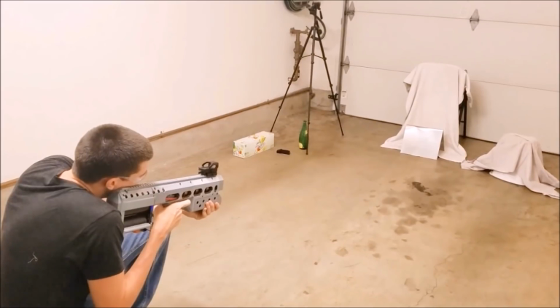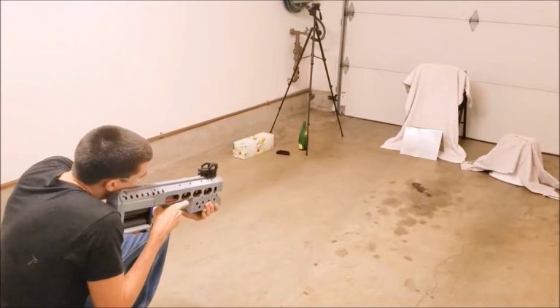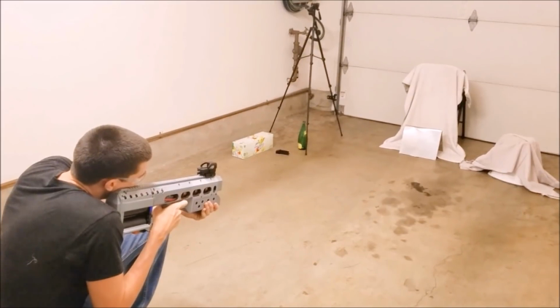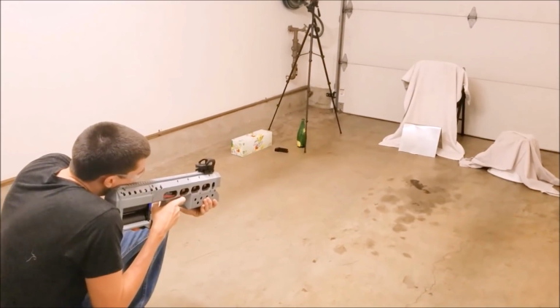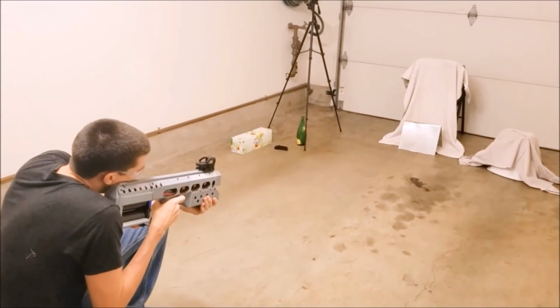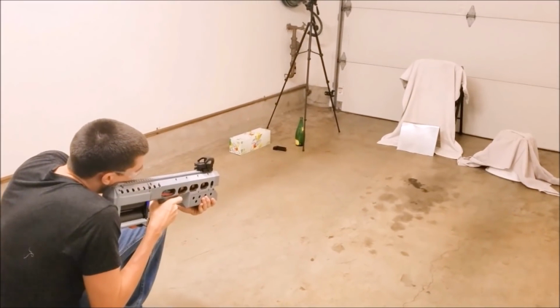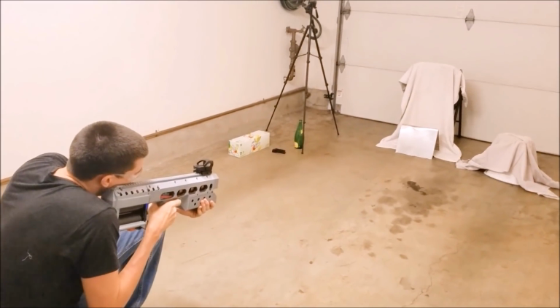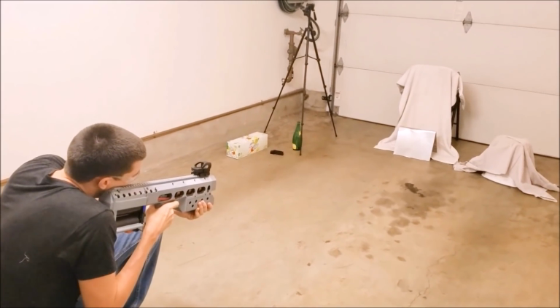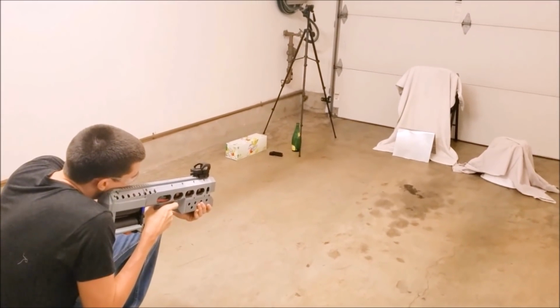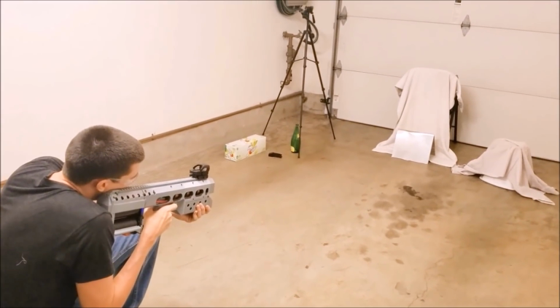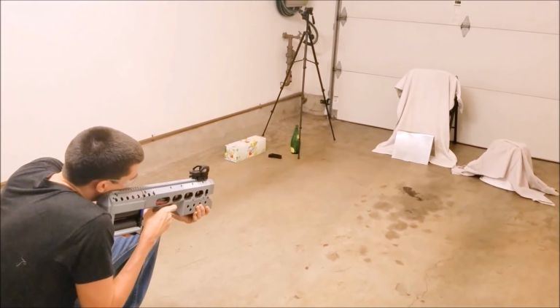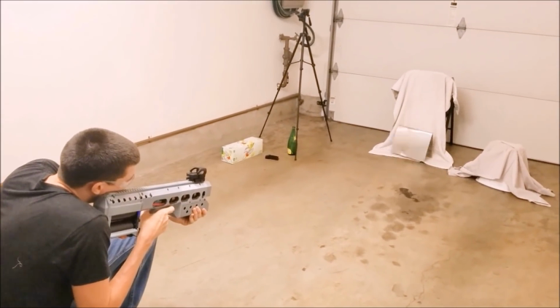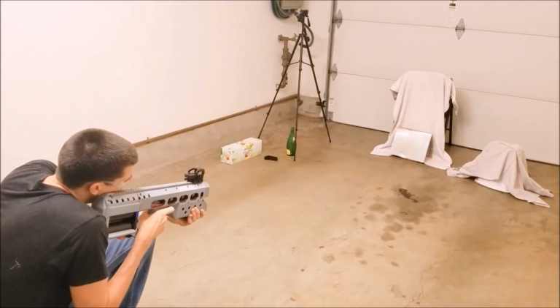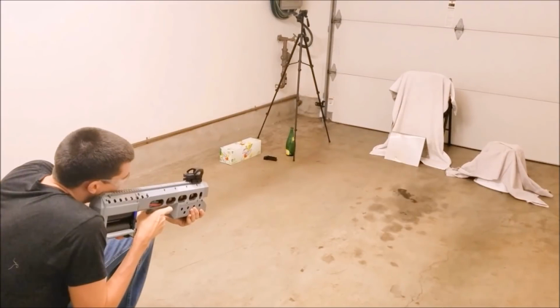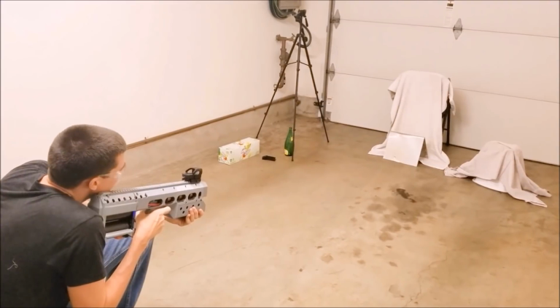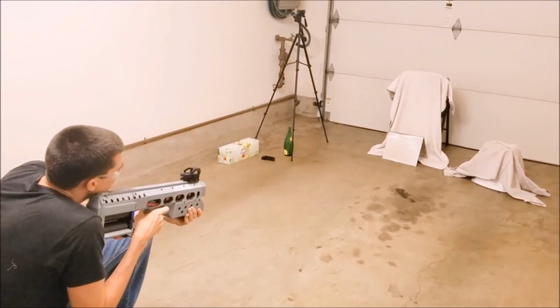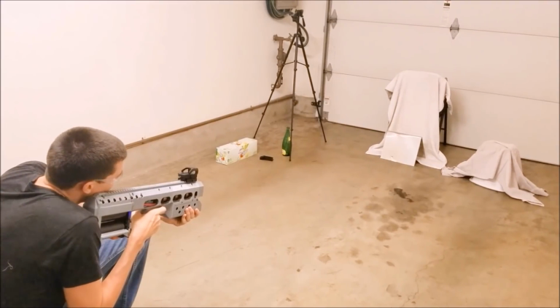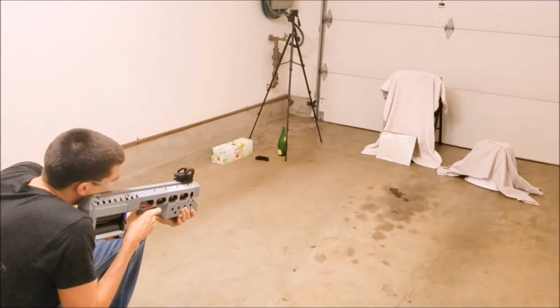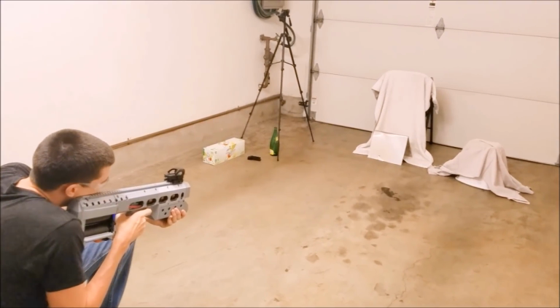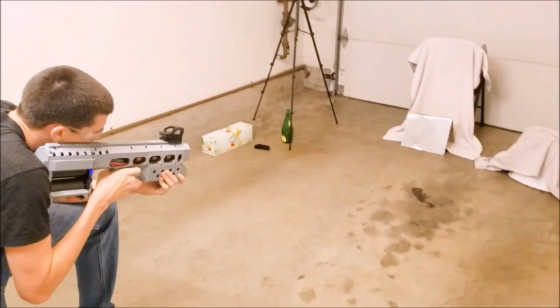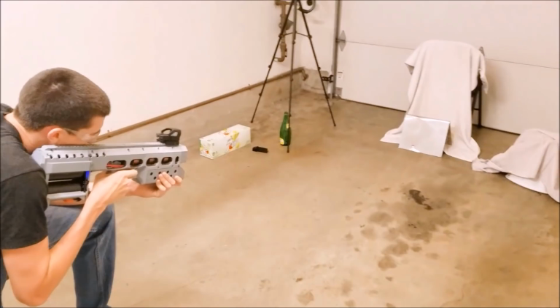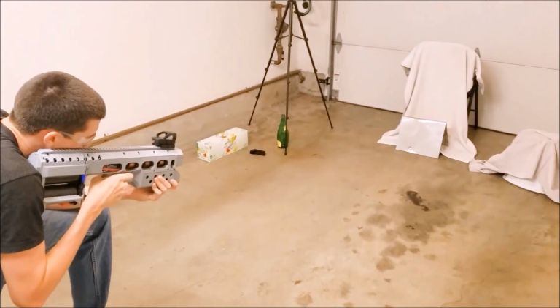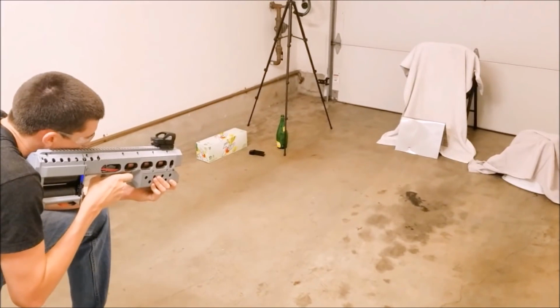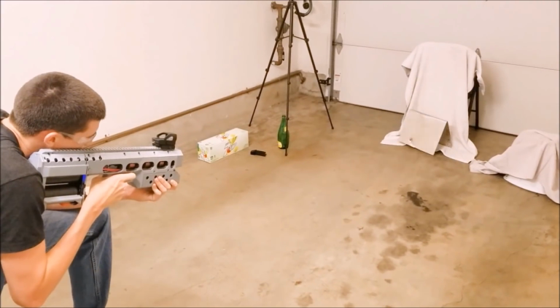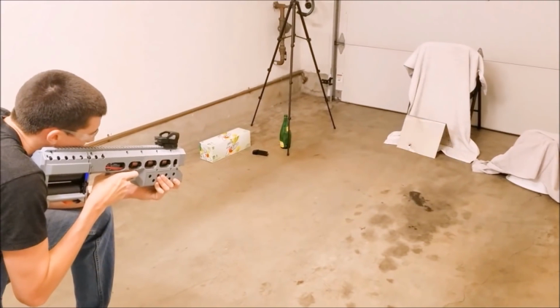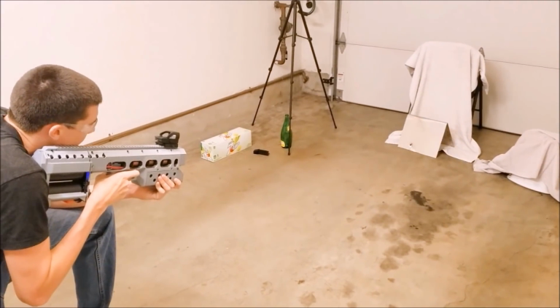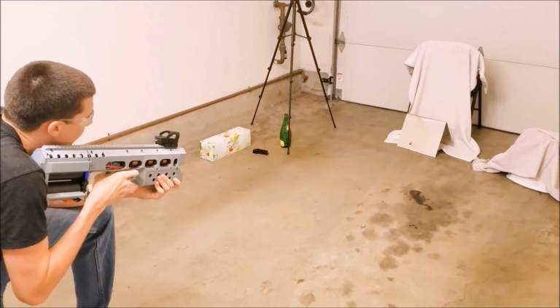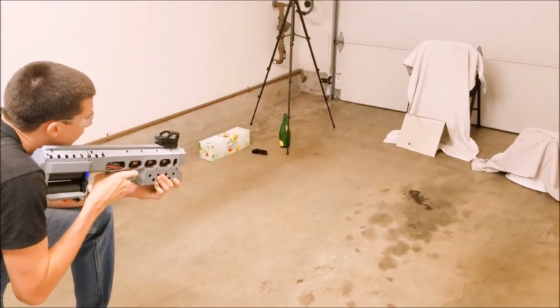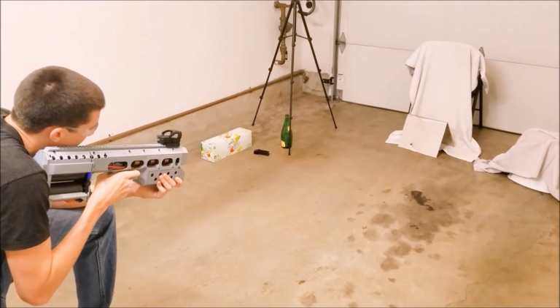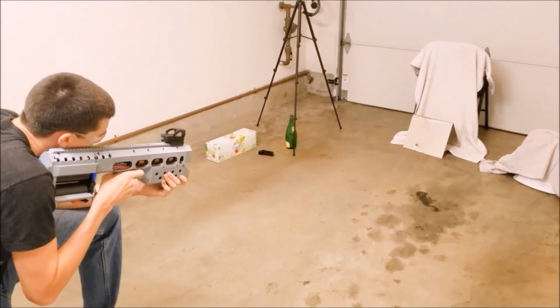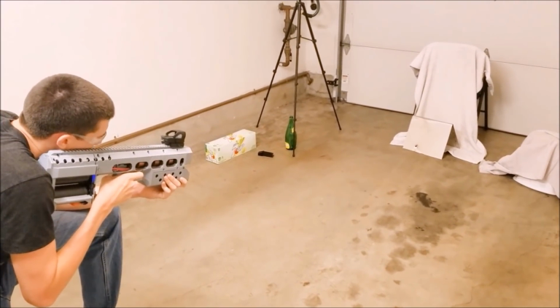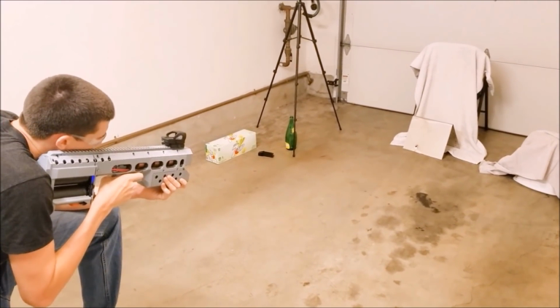Alright, 20 gauge steel. Ready? Ready. That penetrated.